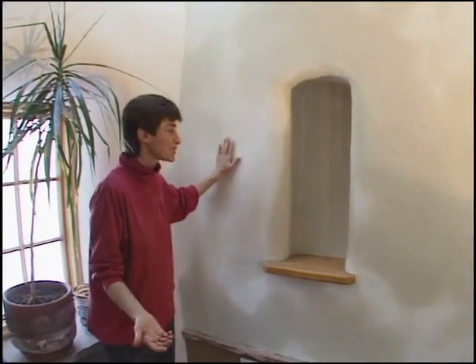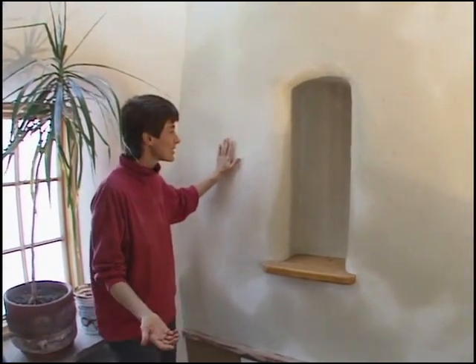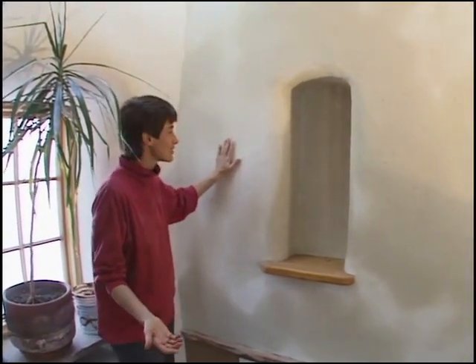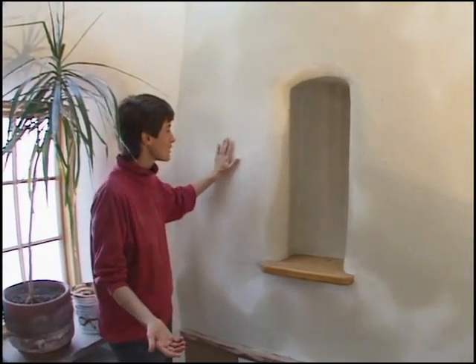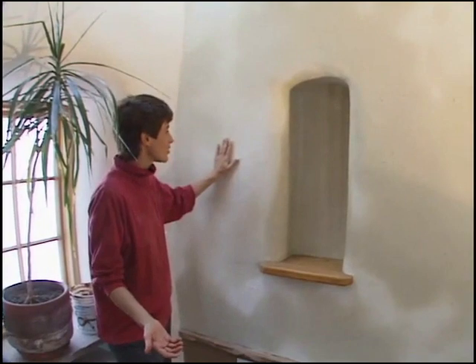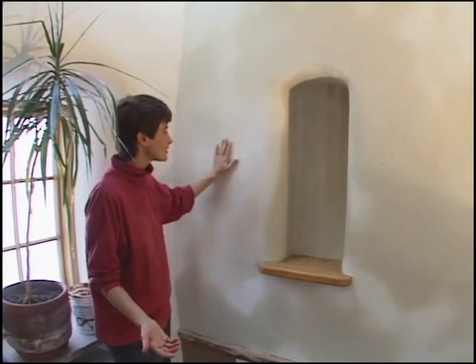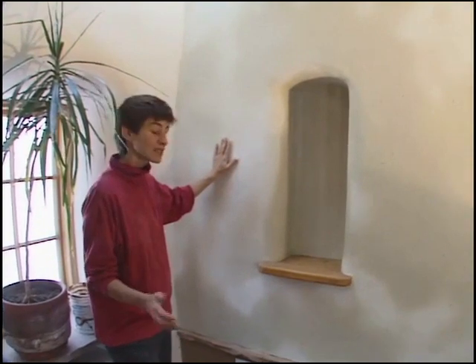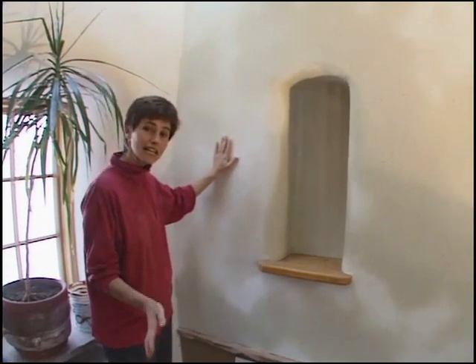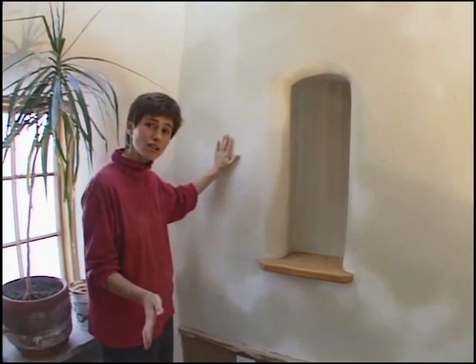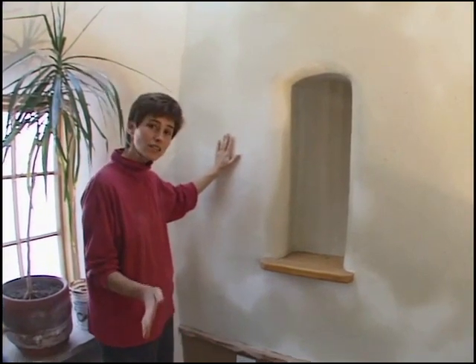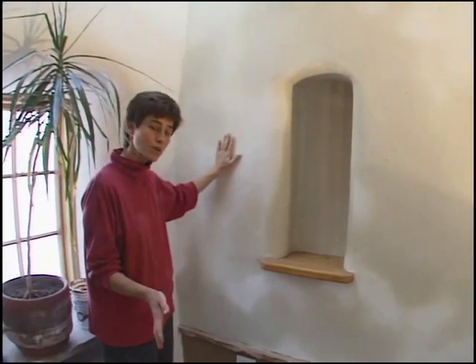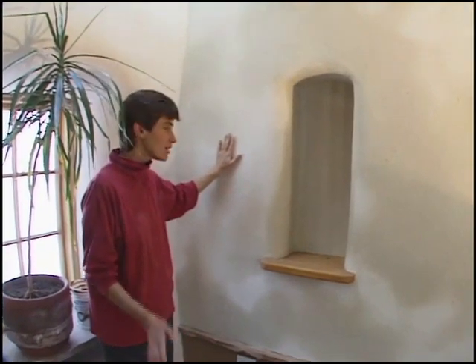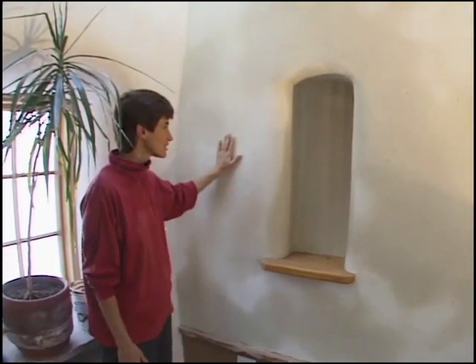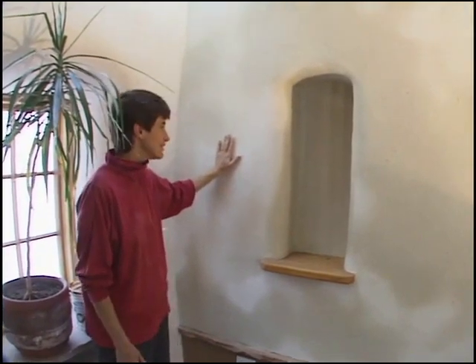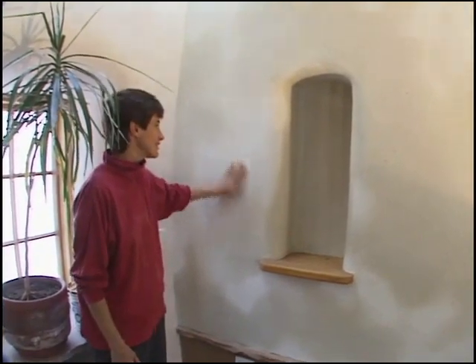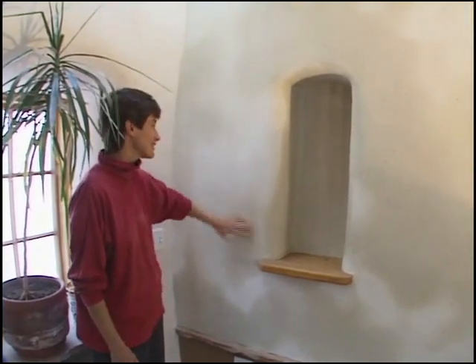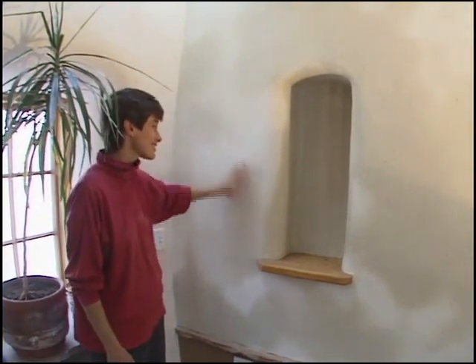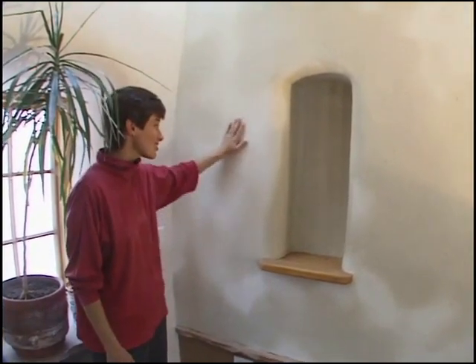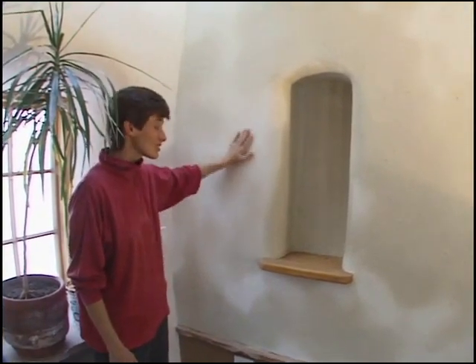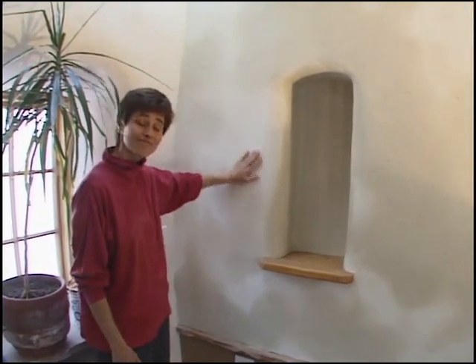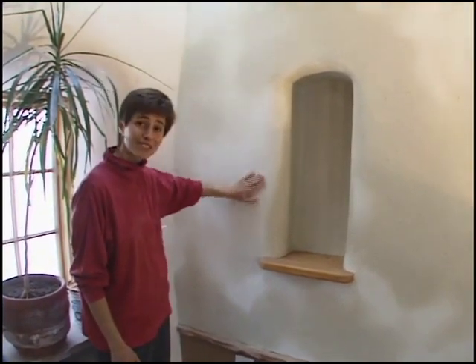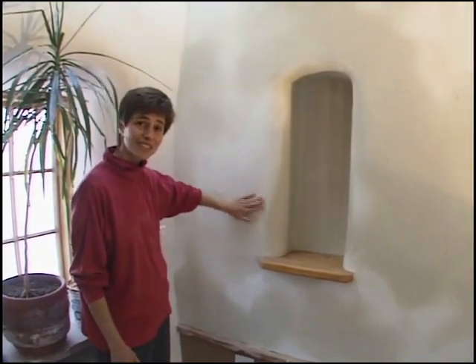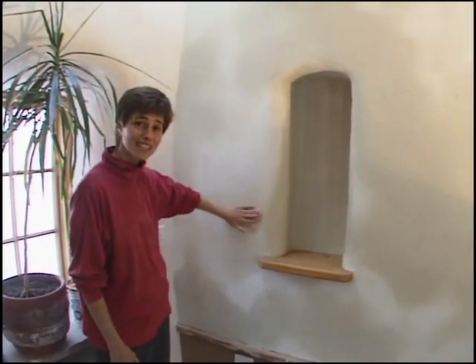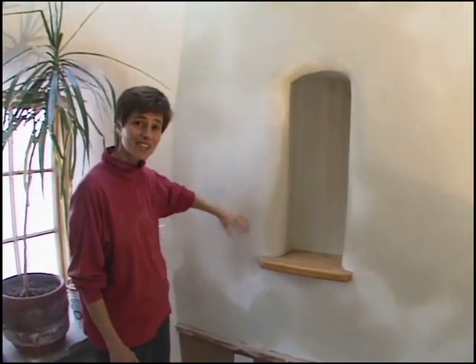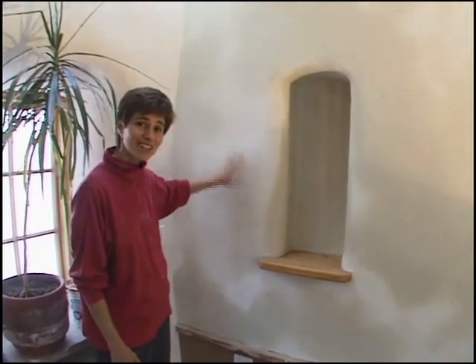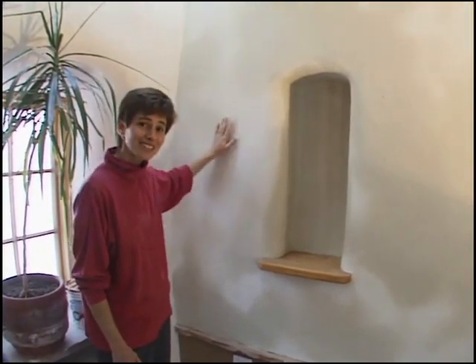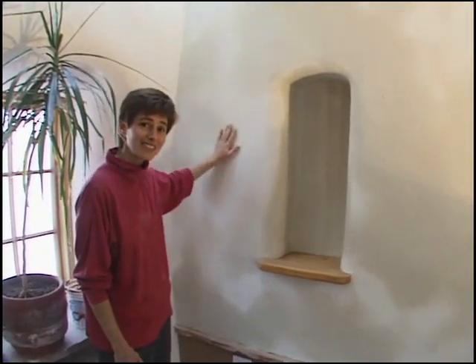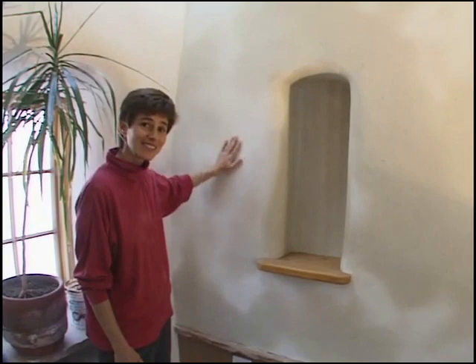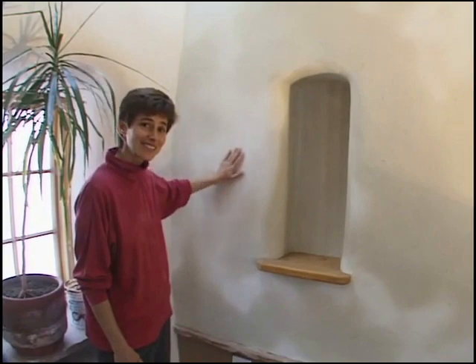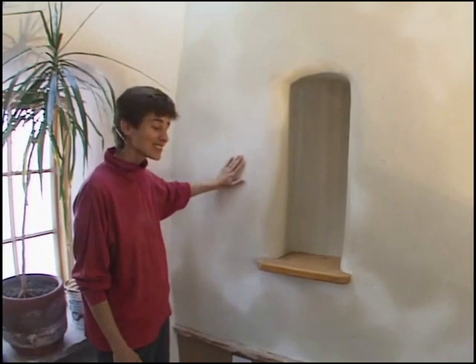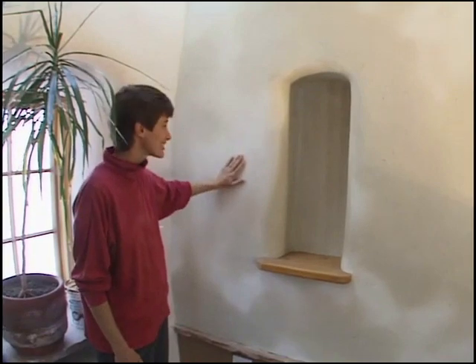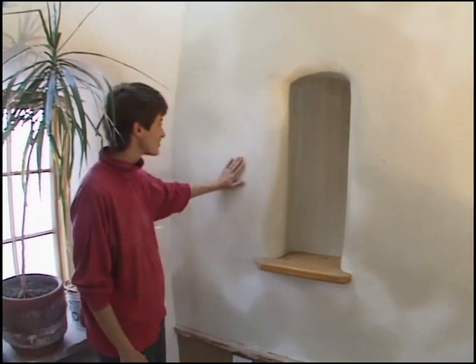People are used to having white walls or lighter colored walls, and this is all earth, sand and straw, so it's a good alternative.